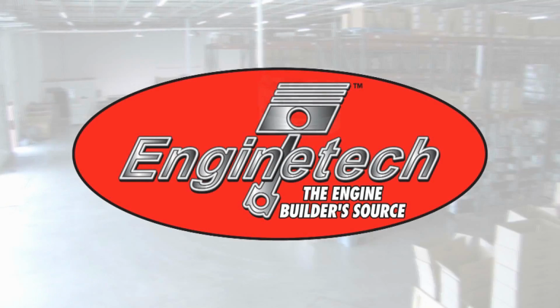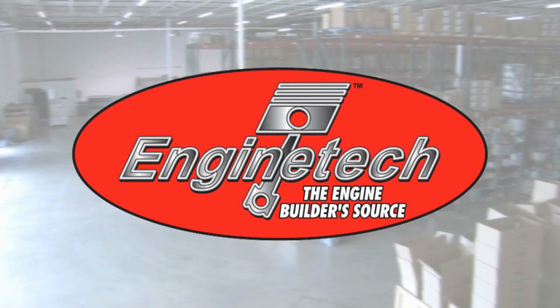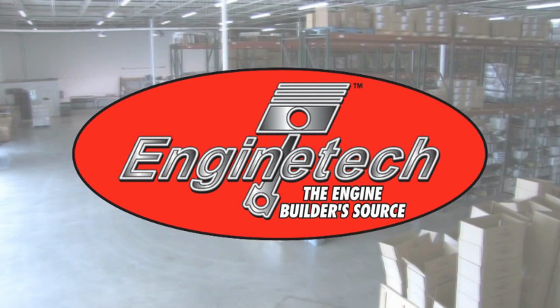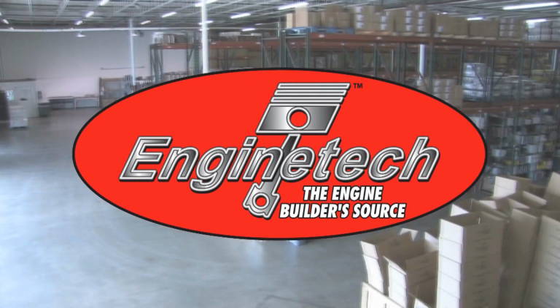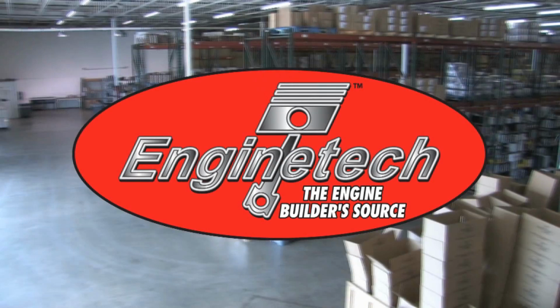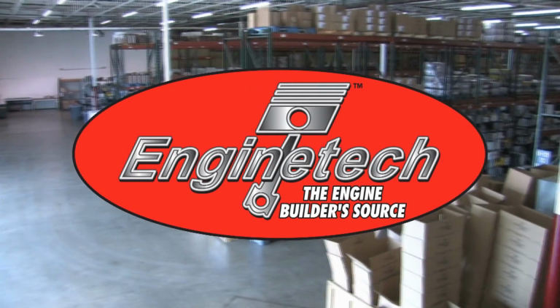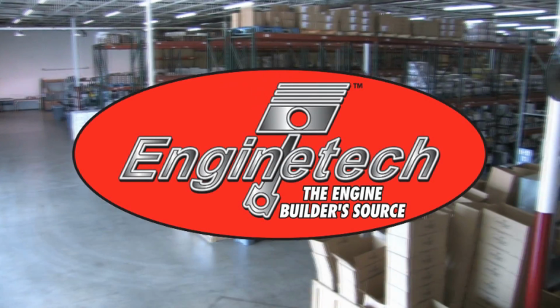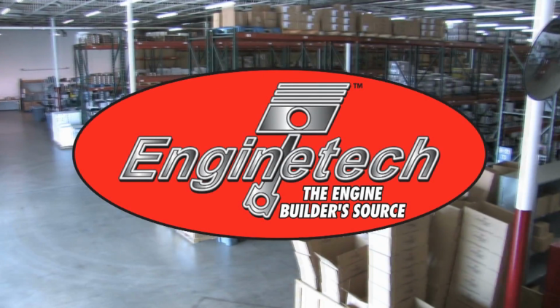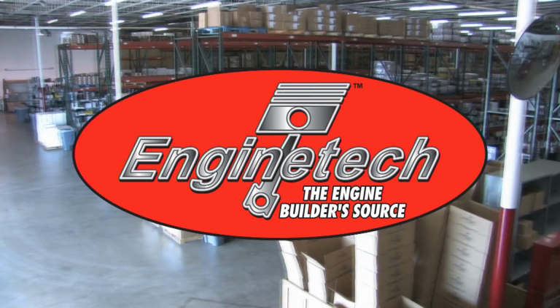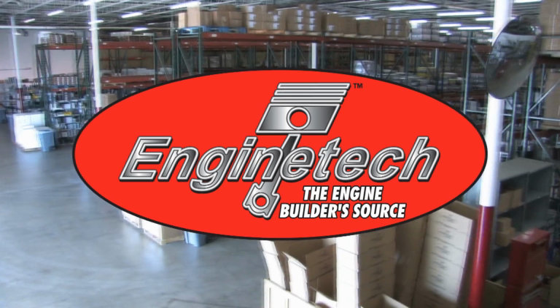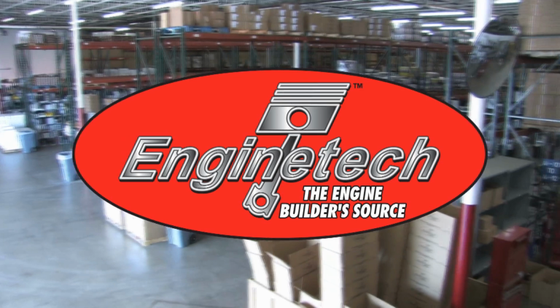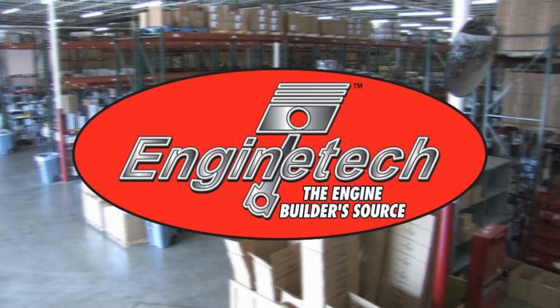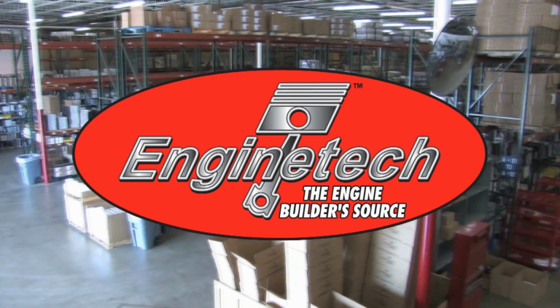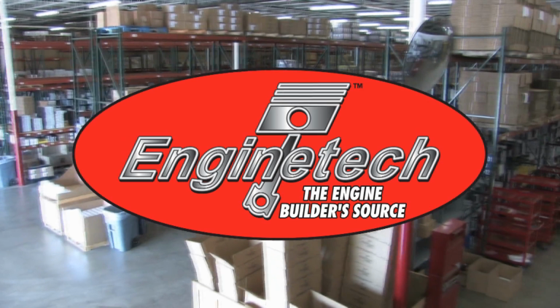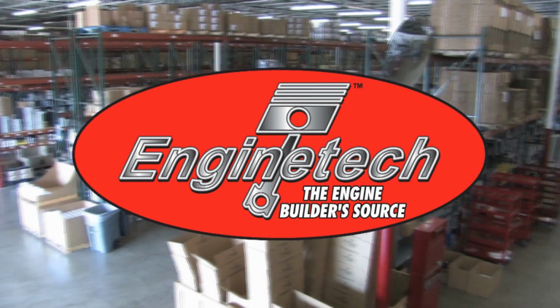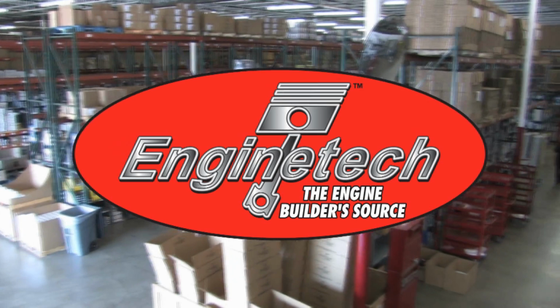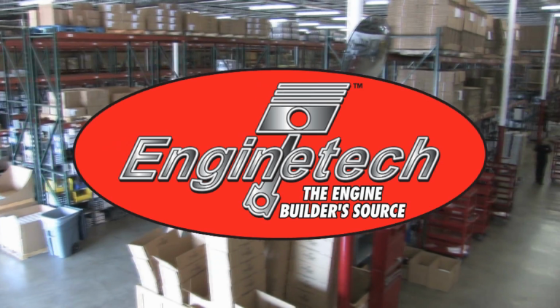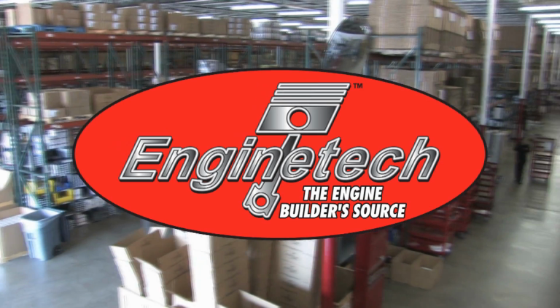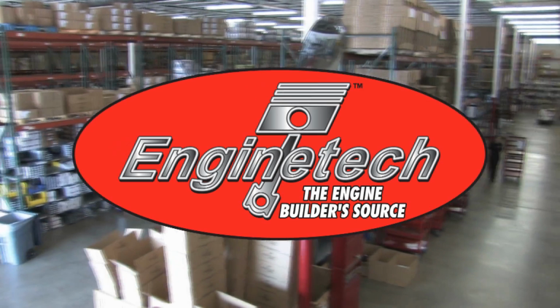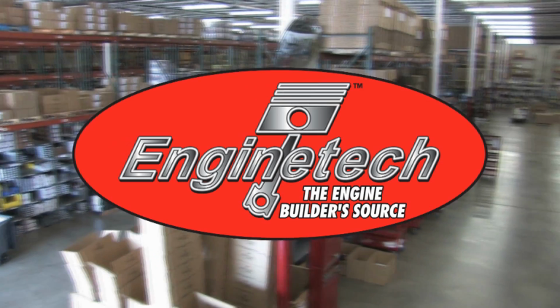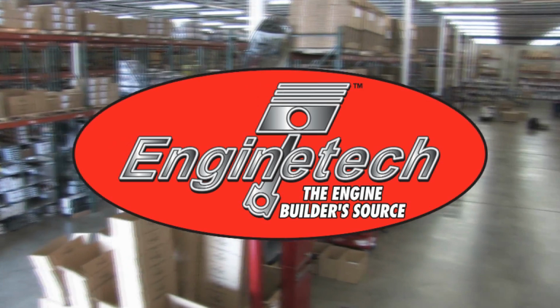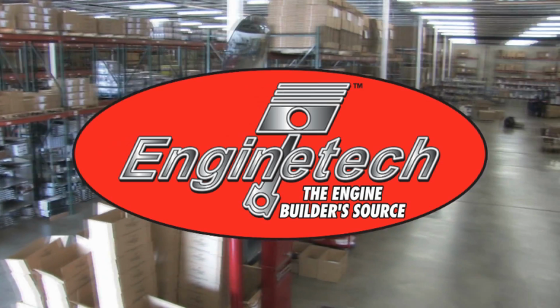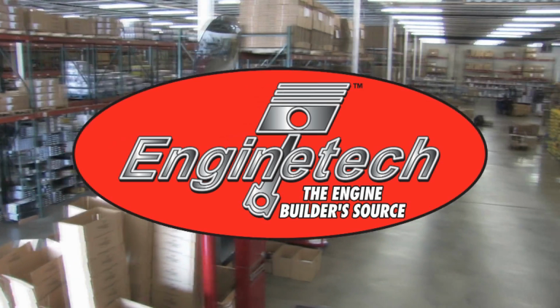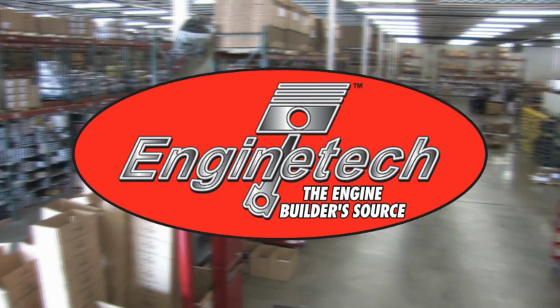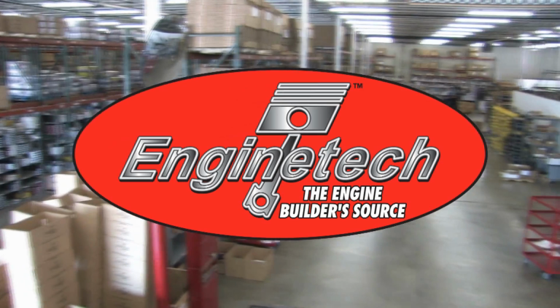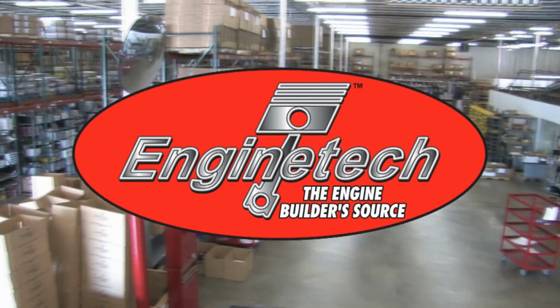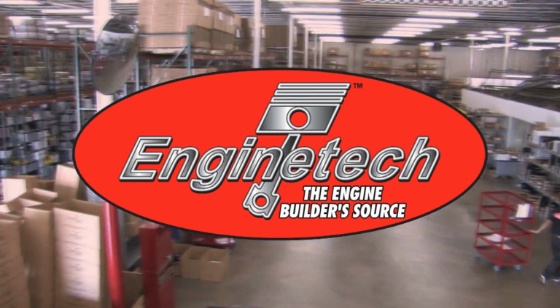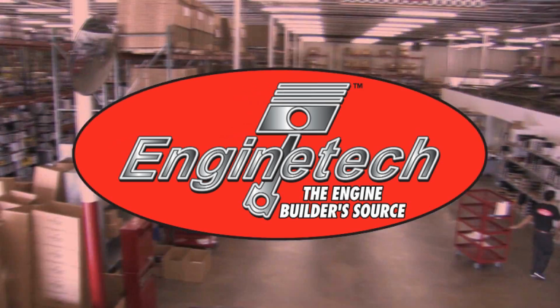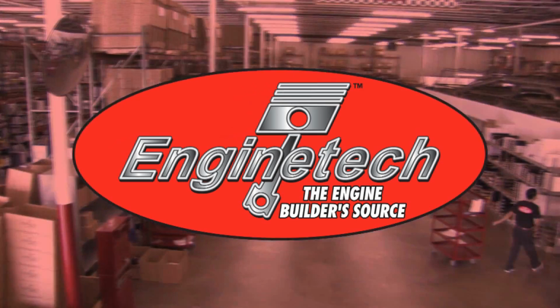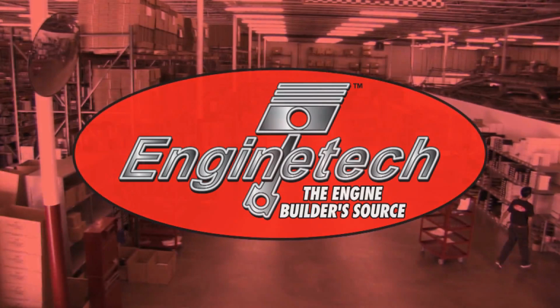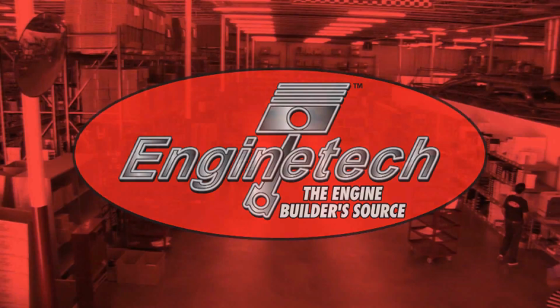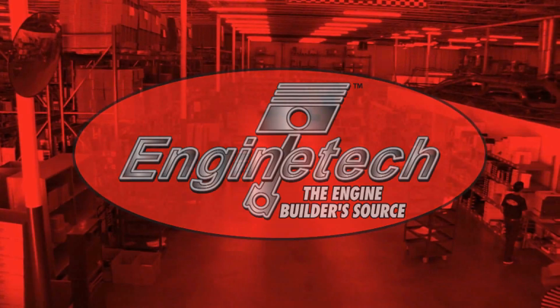Enginetech, the engine builder's source, presents the Enginetech product videos.